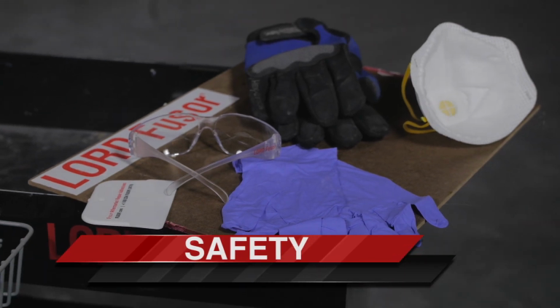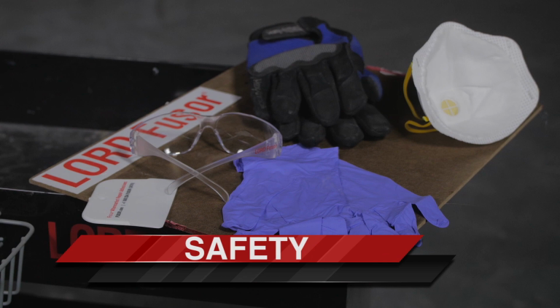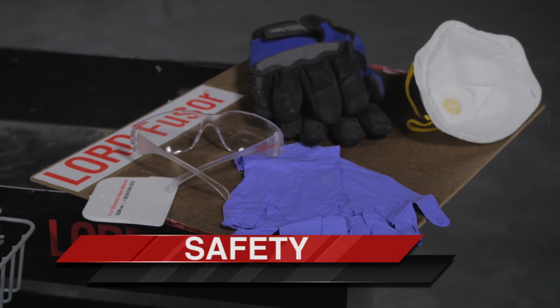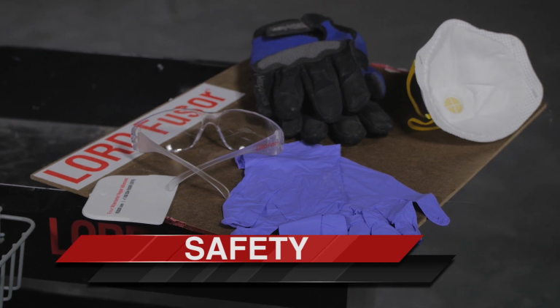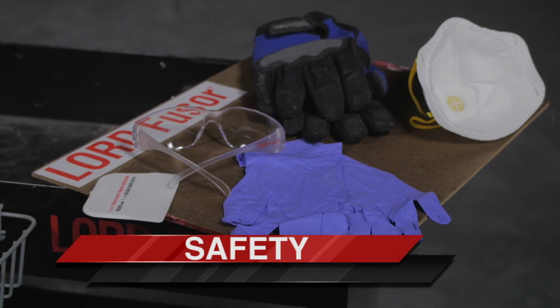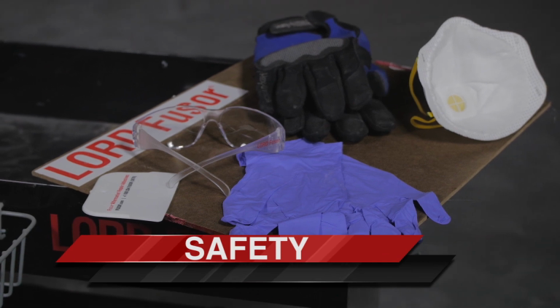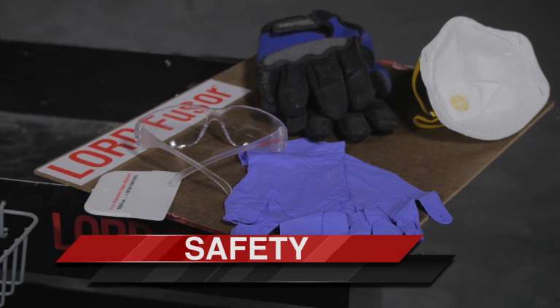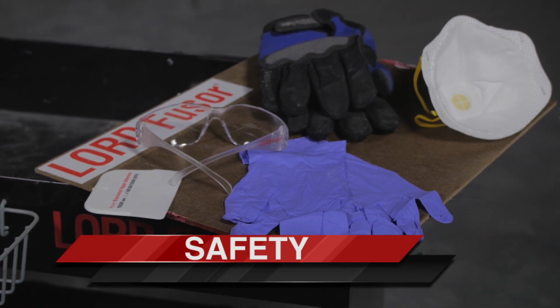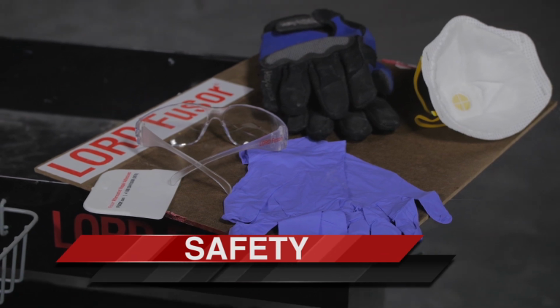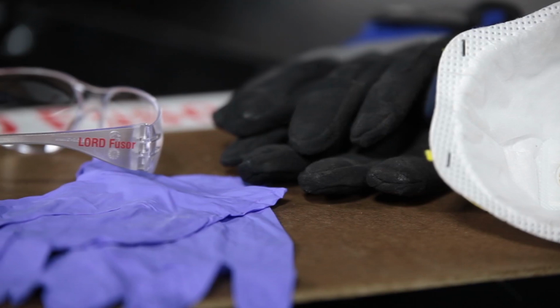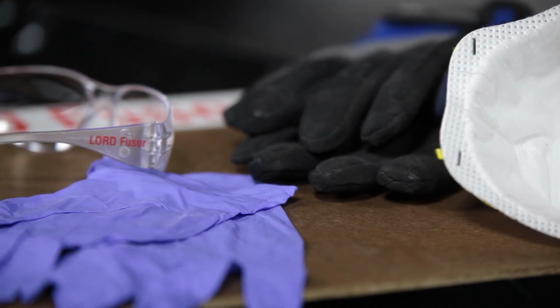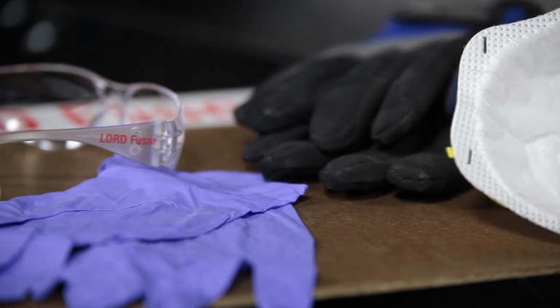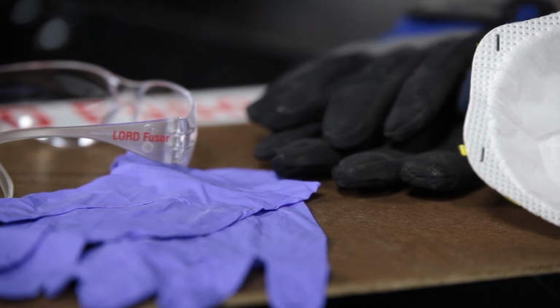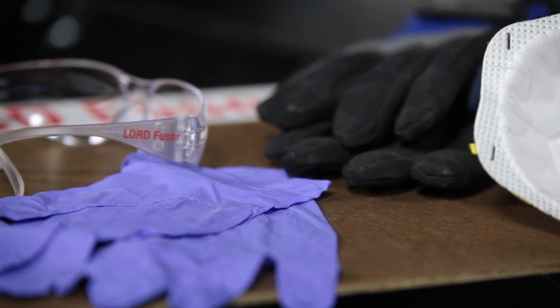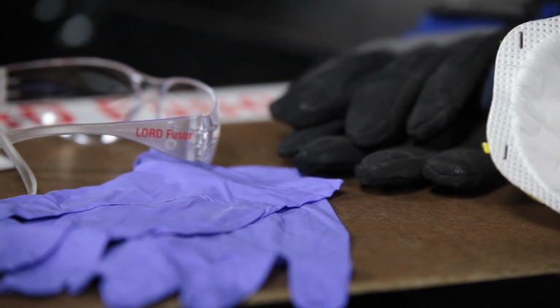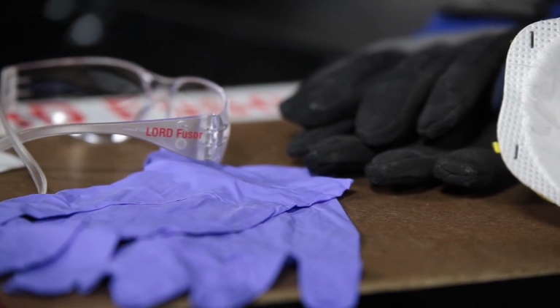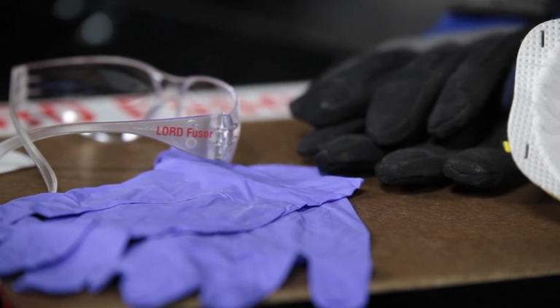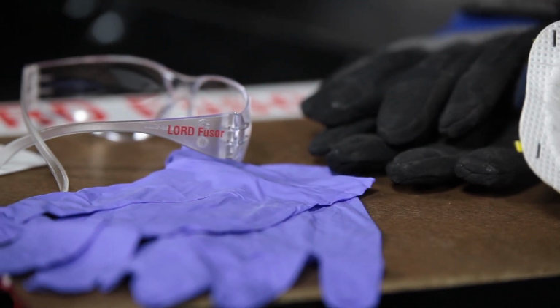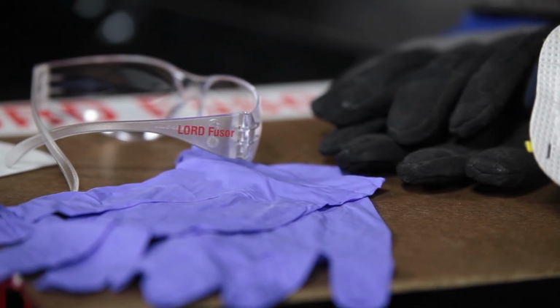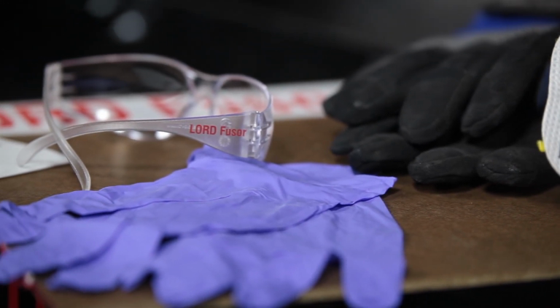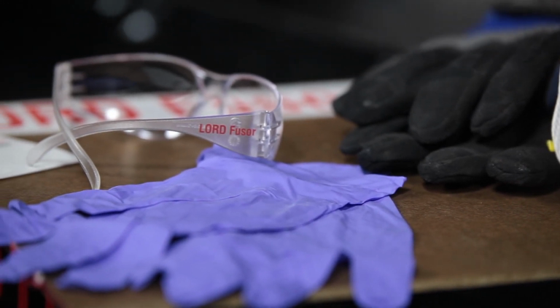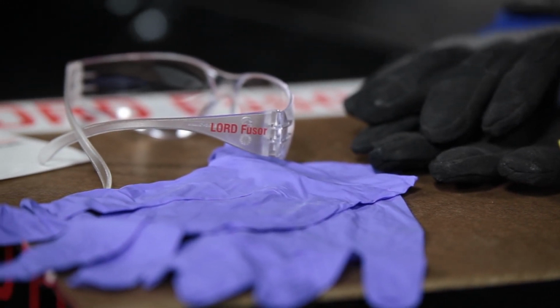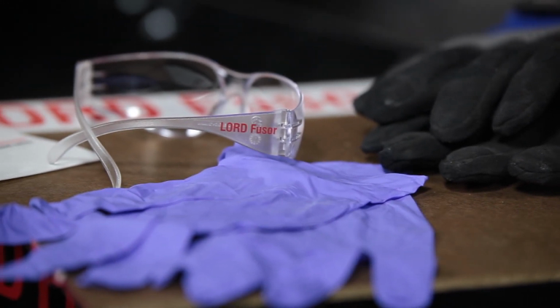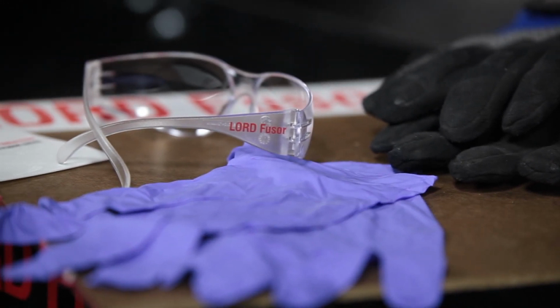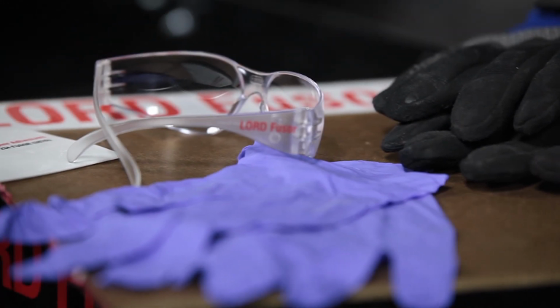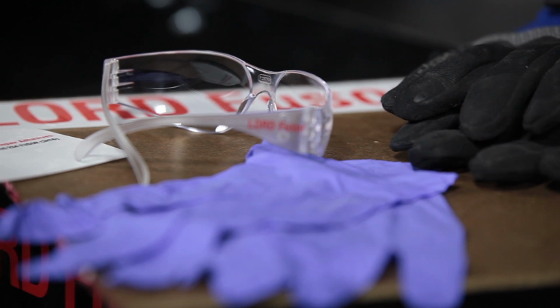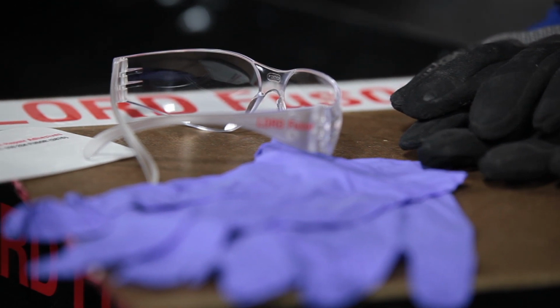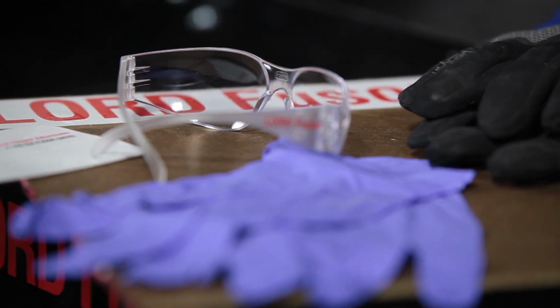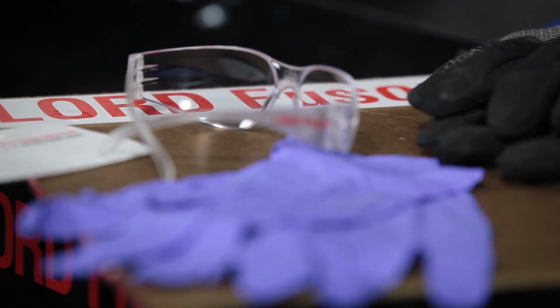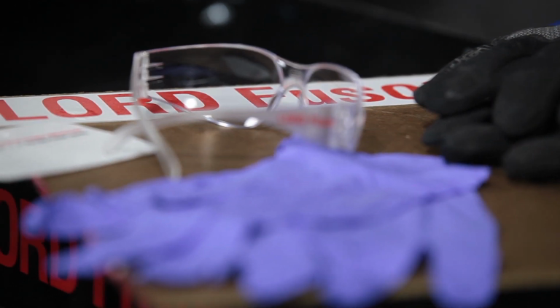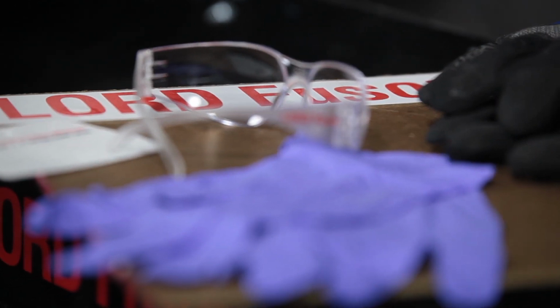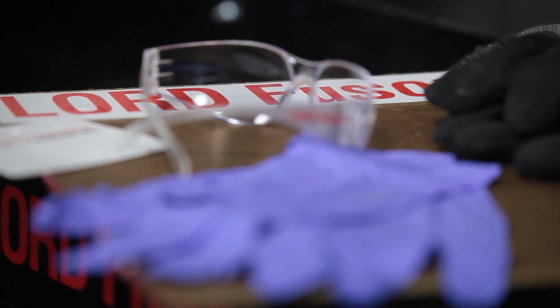it's important to think safety first. When using seam sealers and adhesives, always wear proper hand and eye protection.